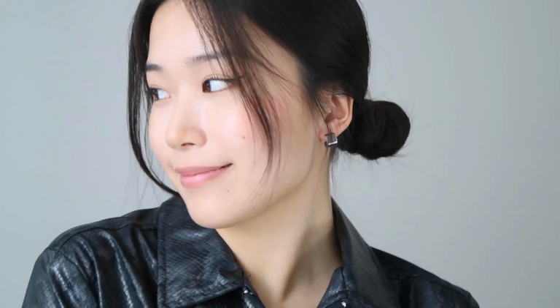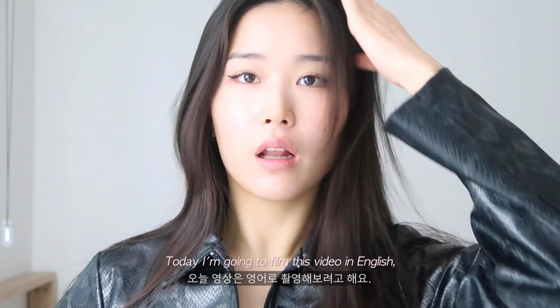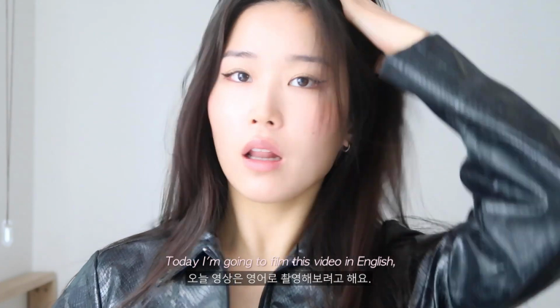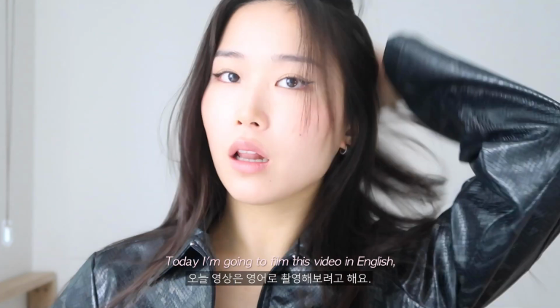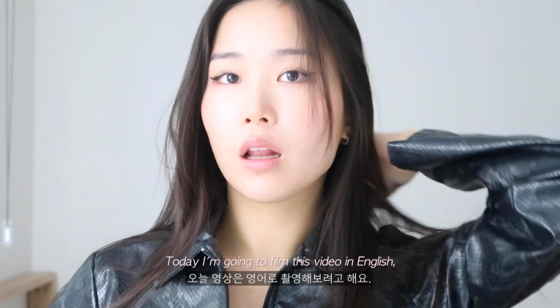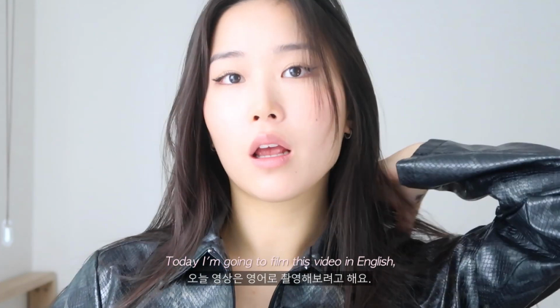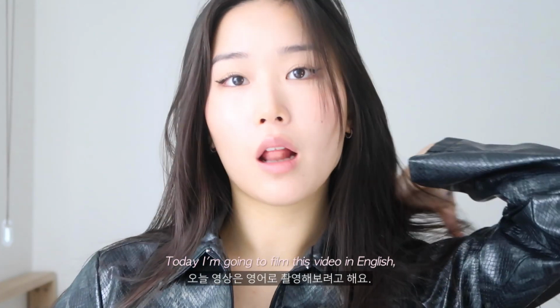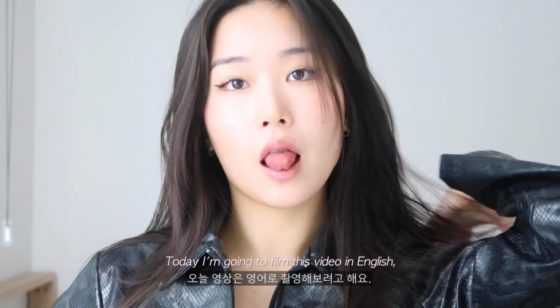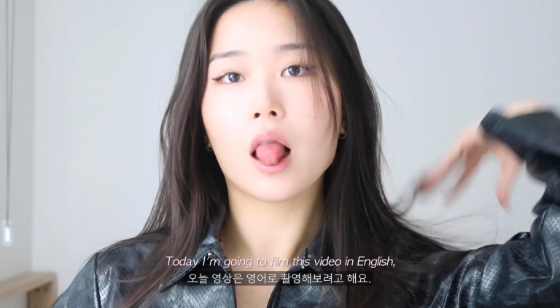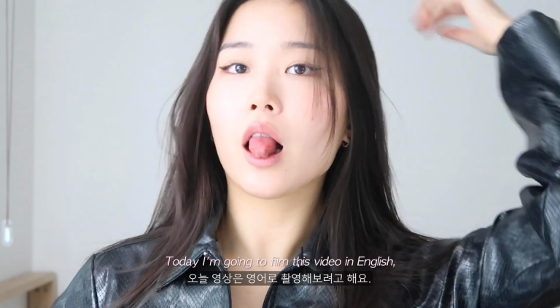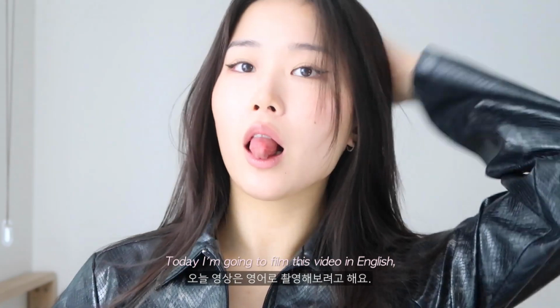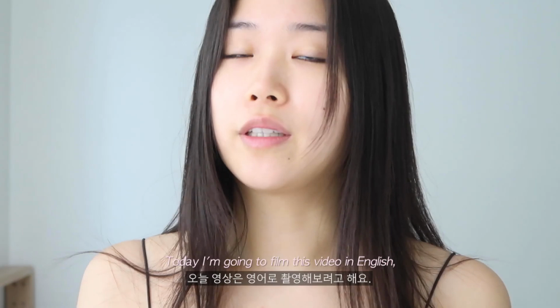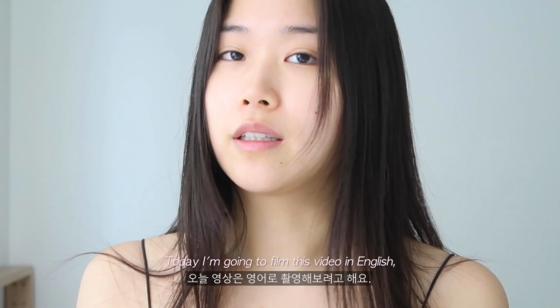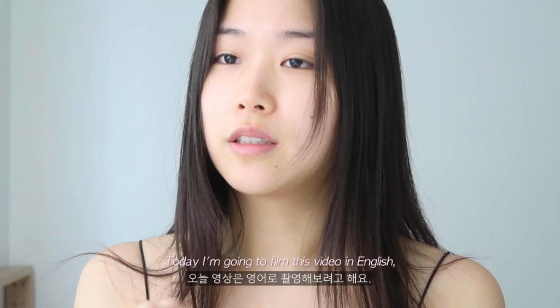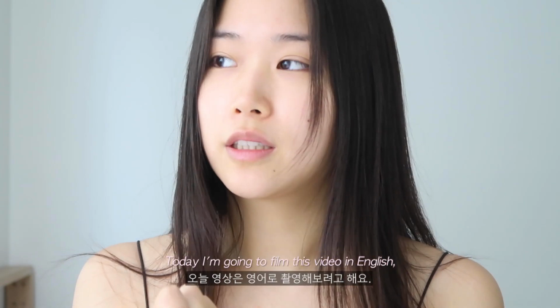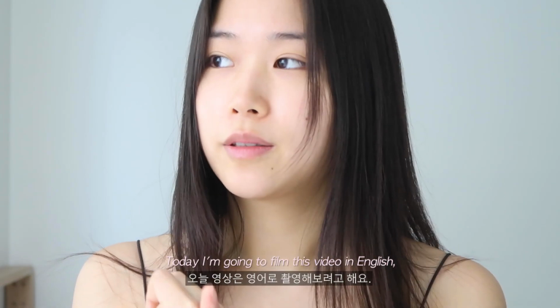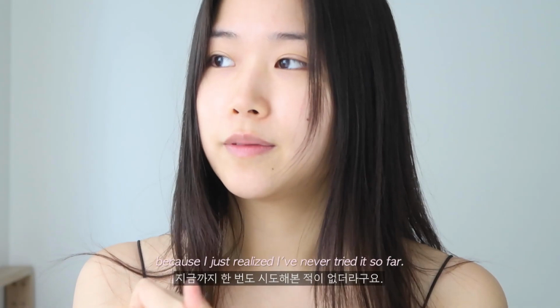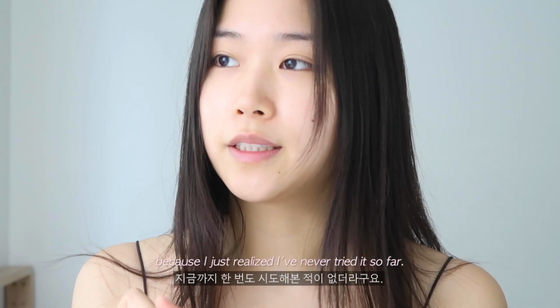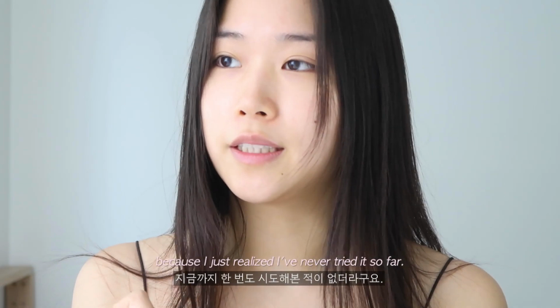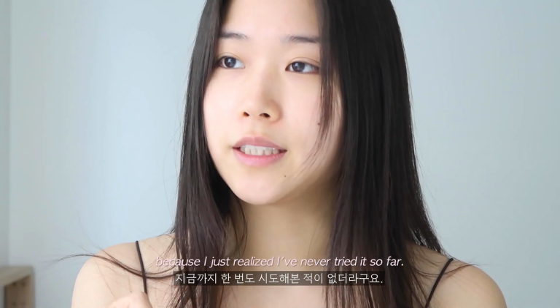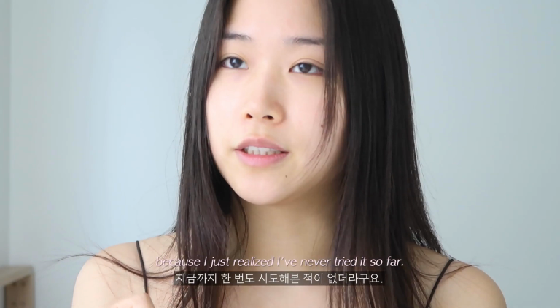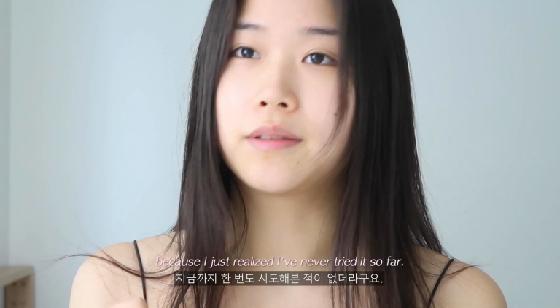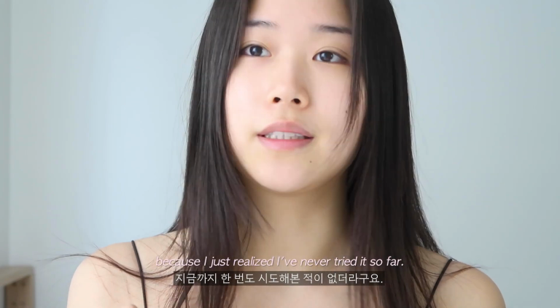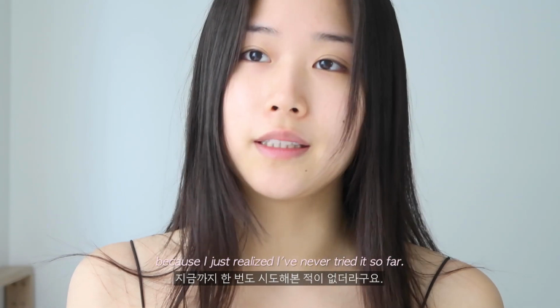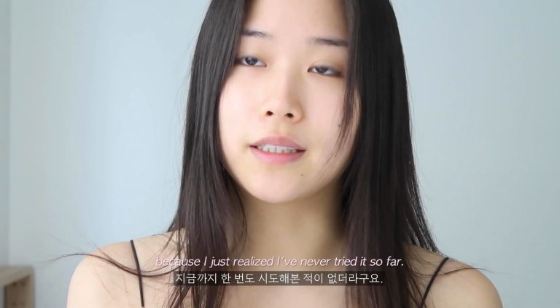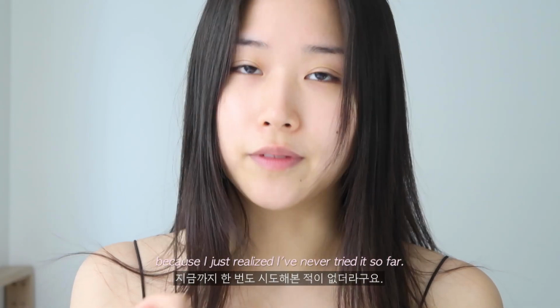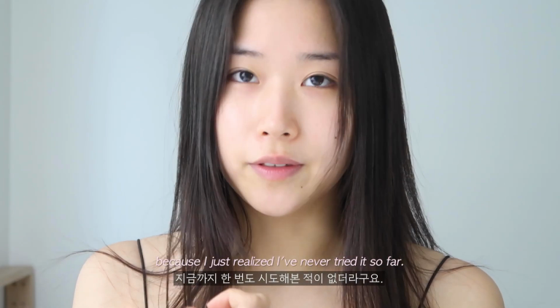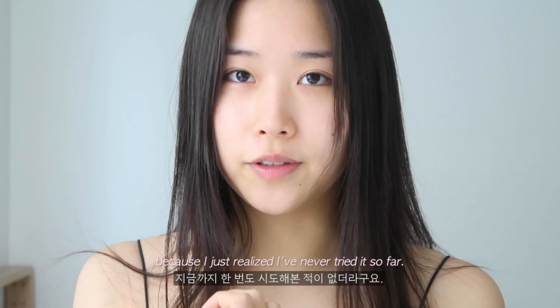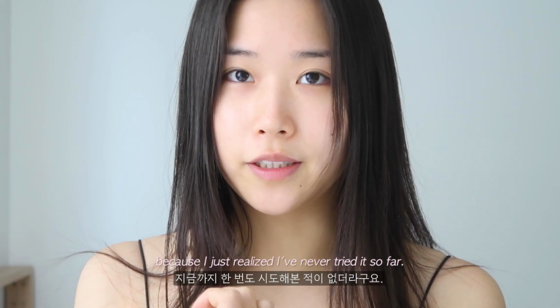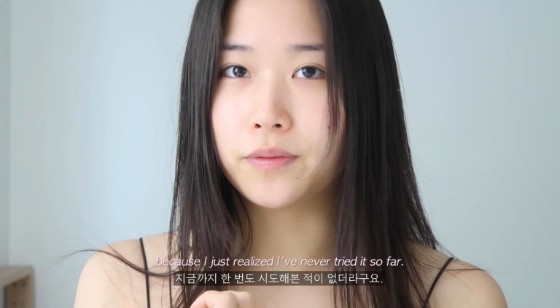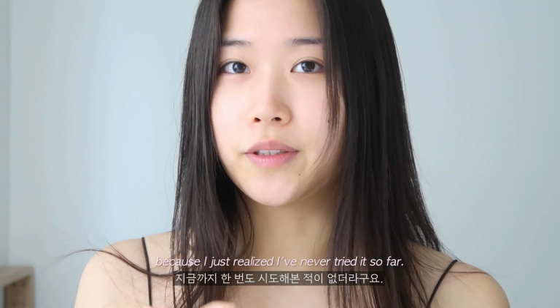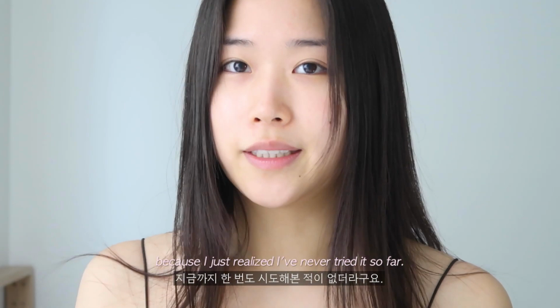Today I'm gonna film this video in English because I just realized I've never tried it so far.